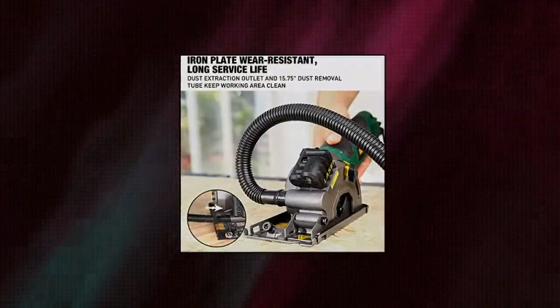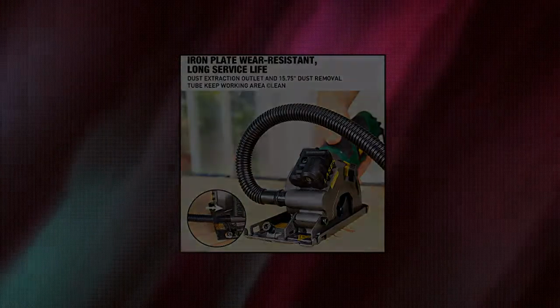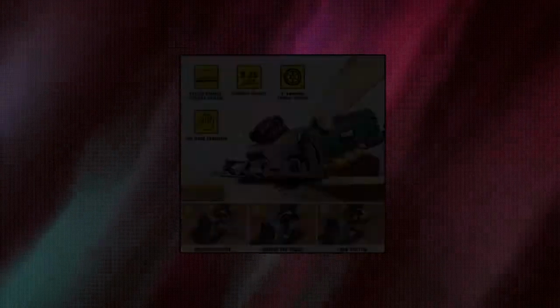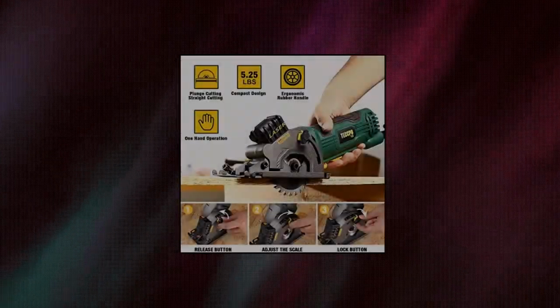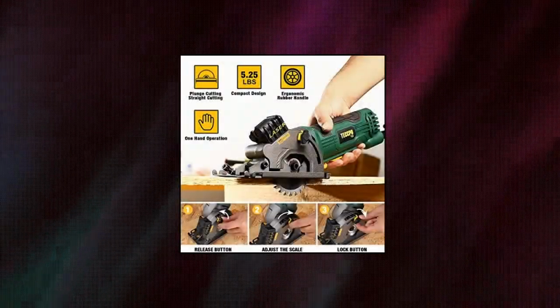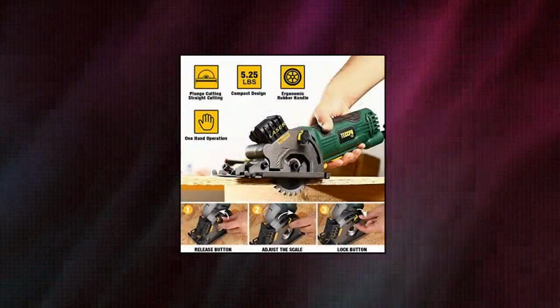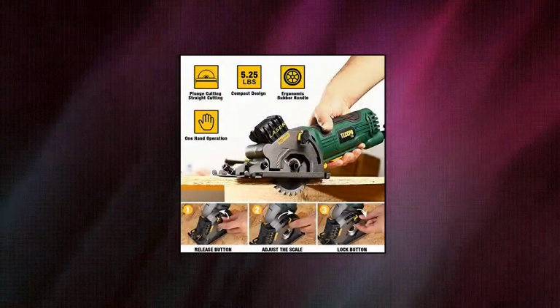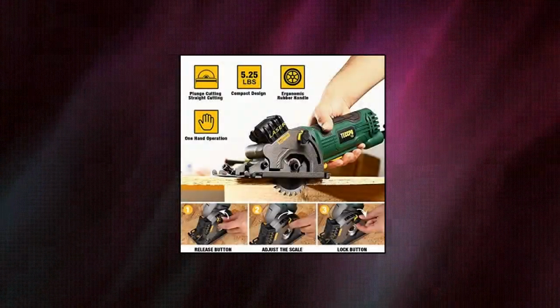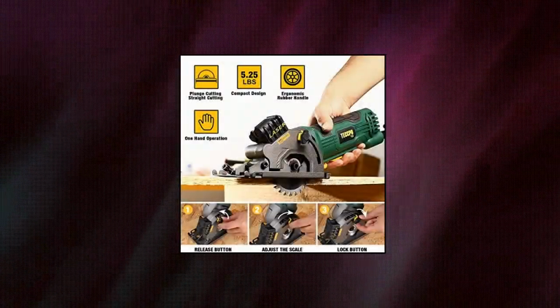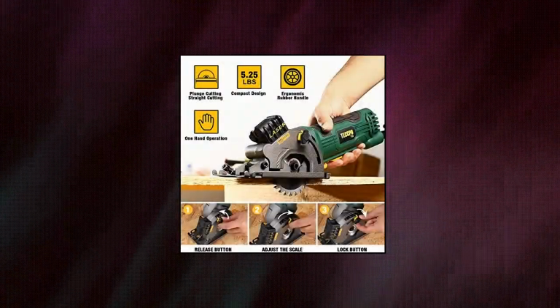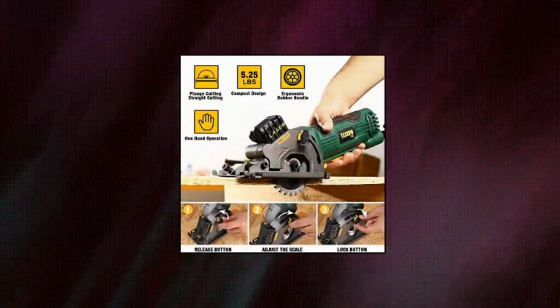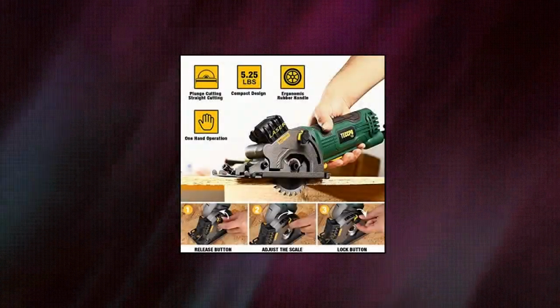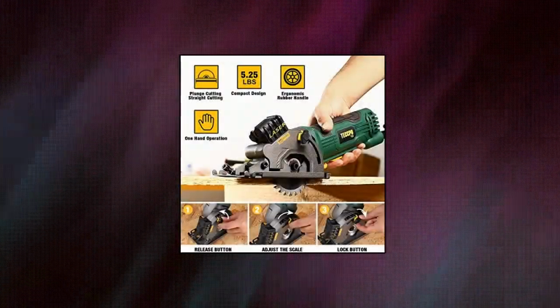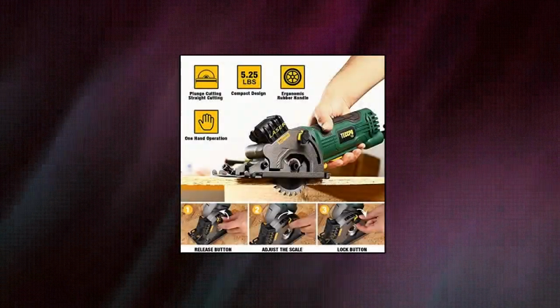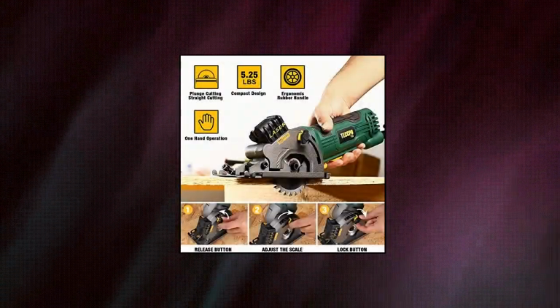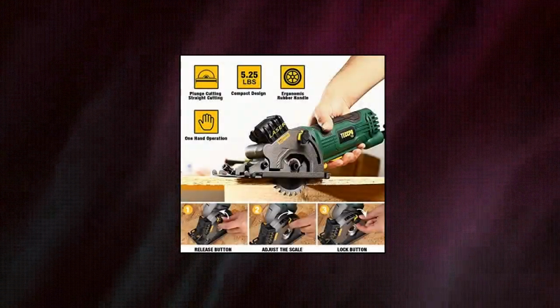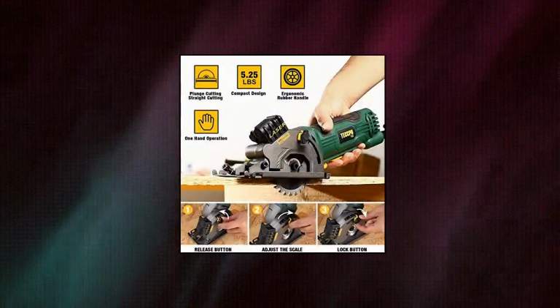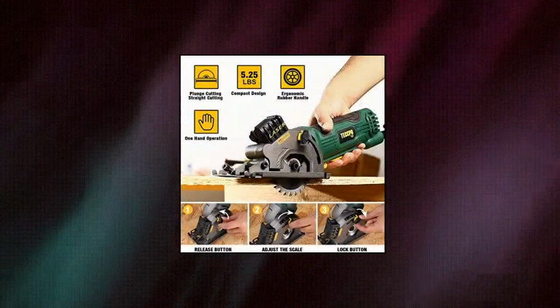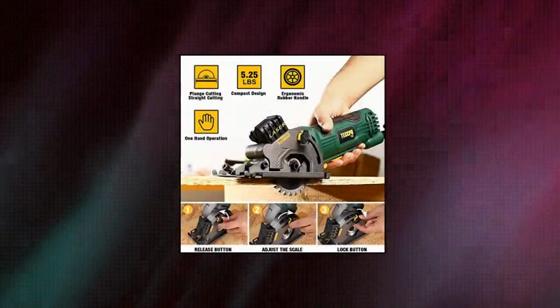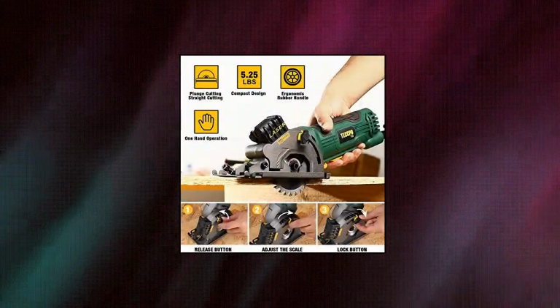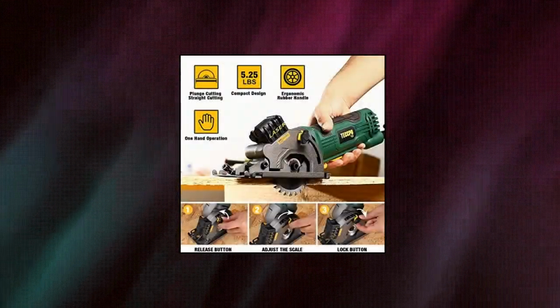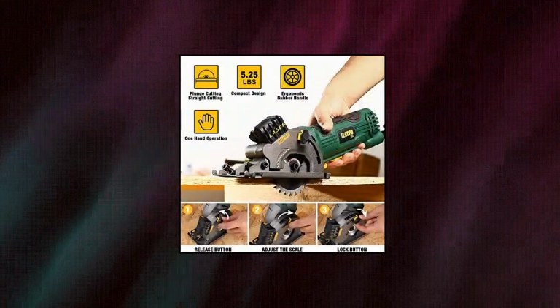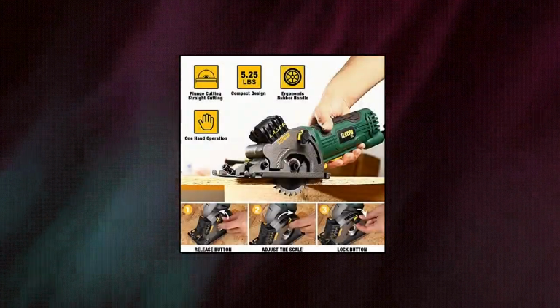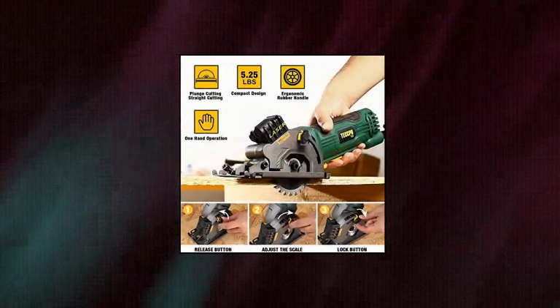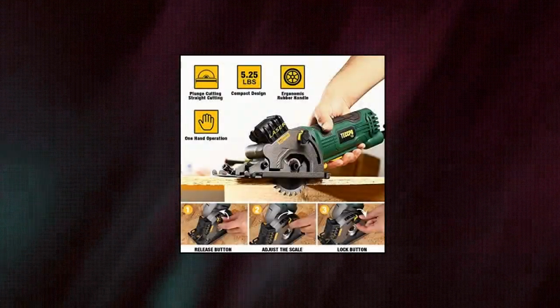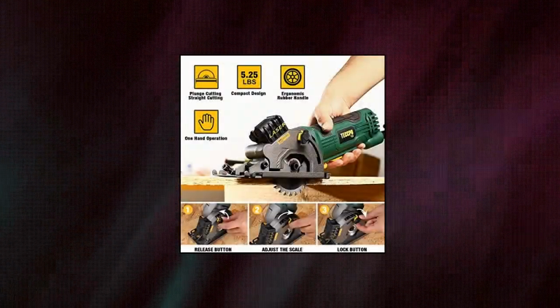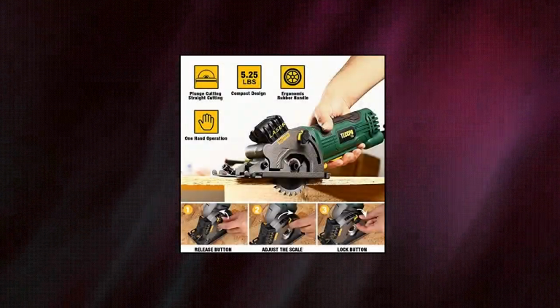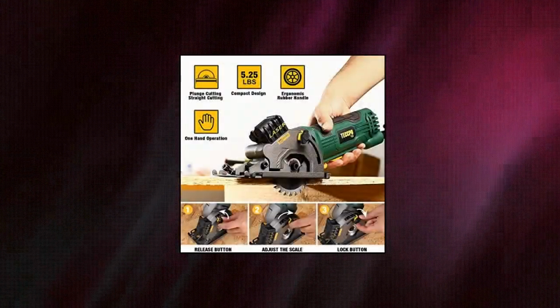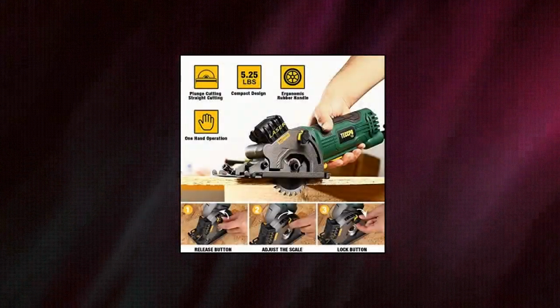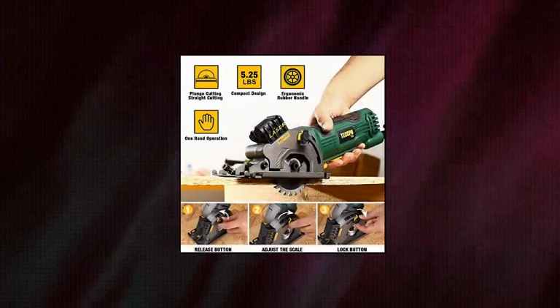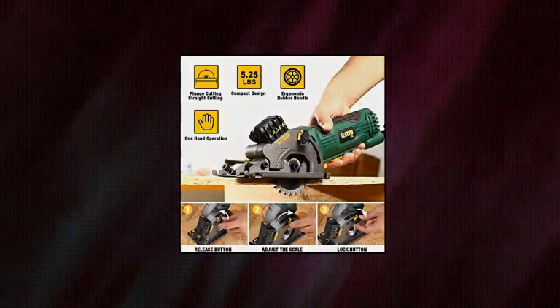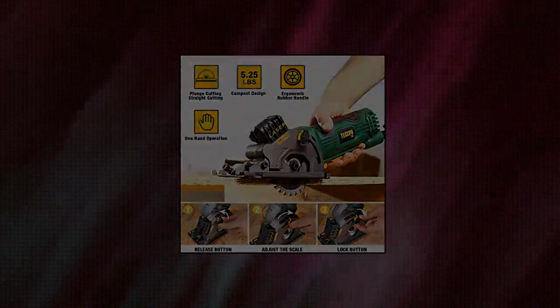Includes a 24T TCT blade for wood and a 44T SS blade for plastic.